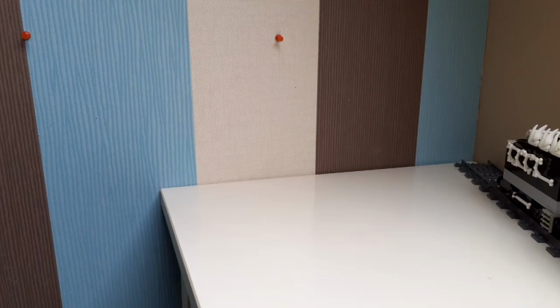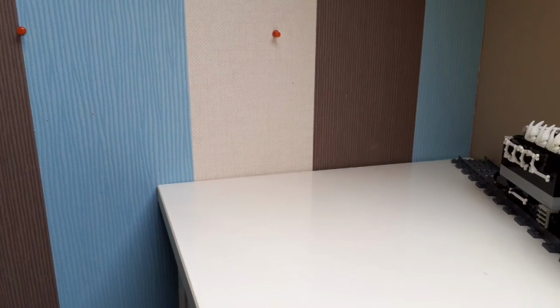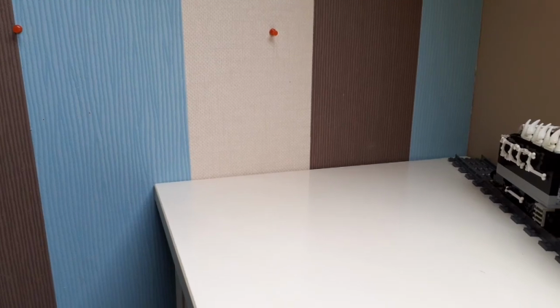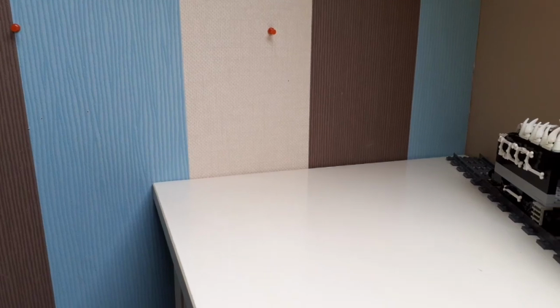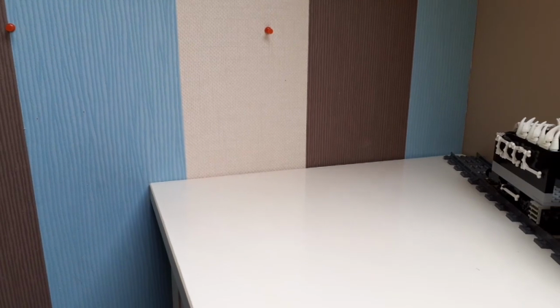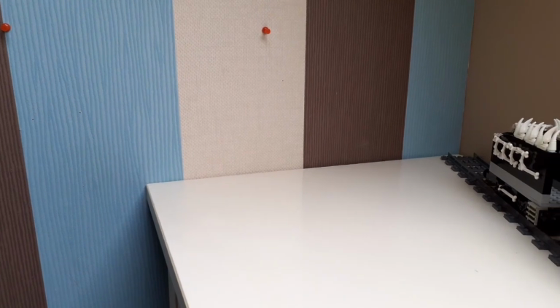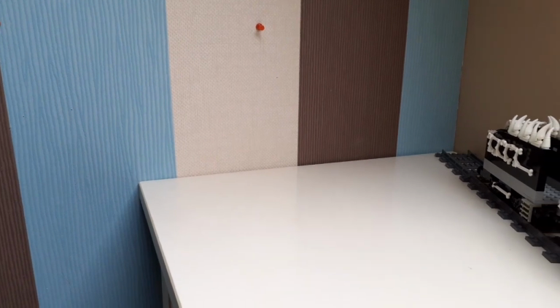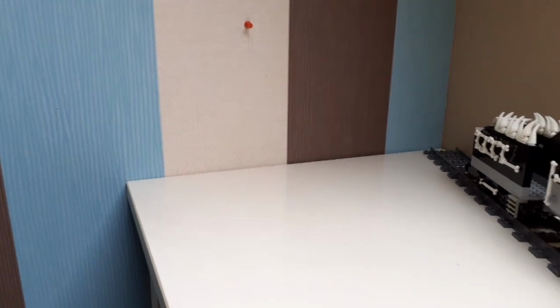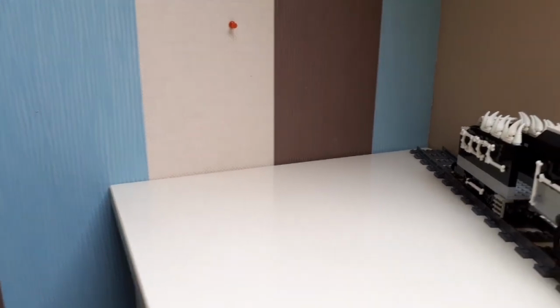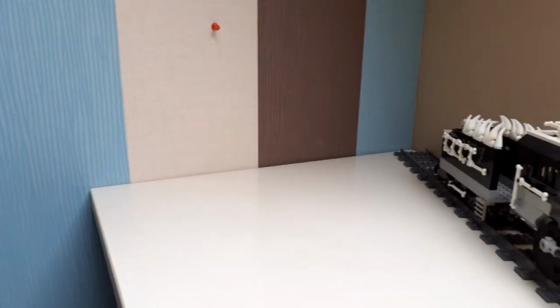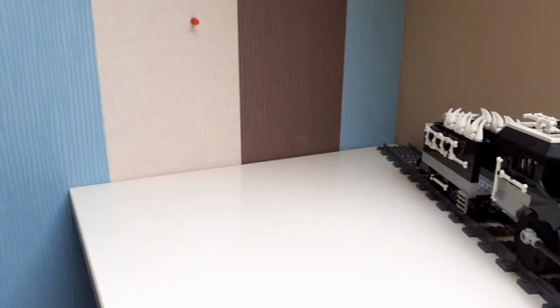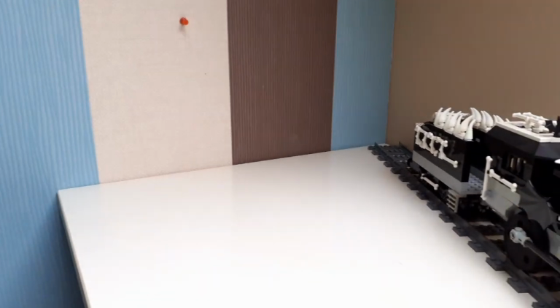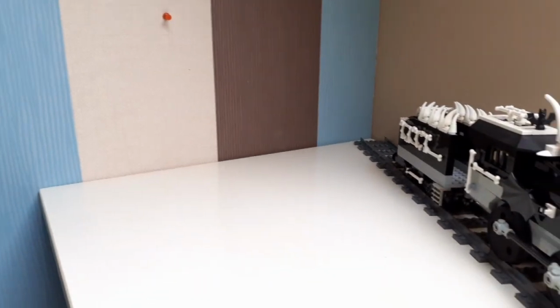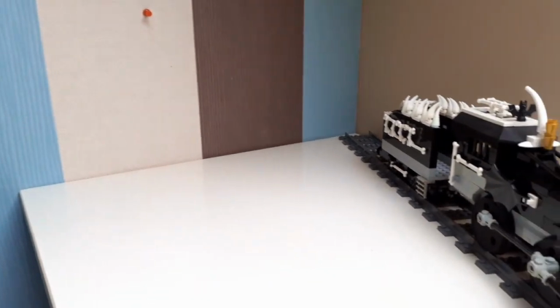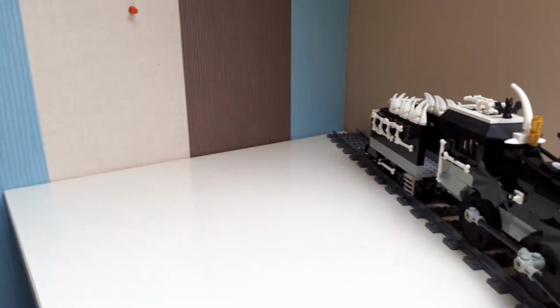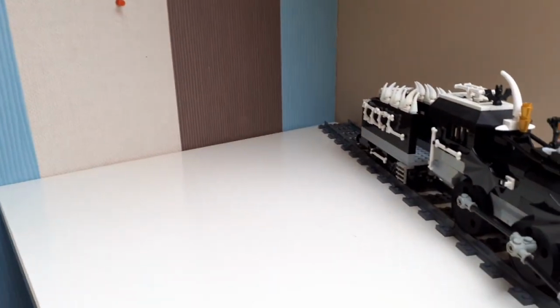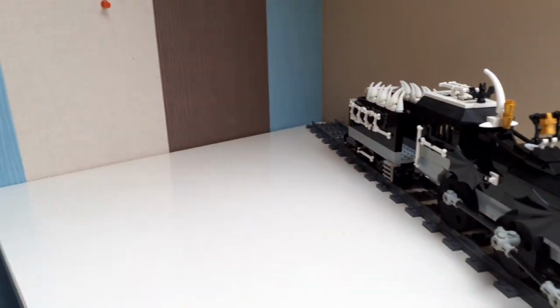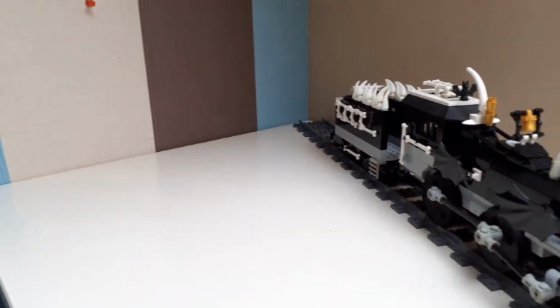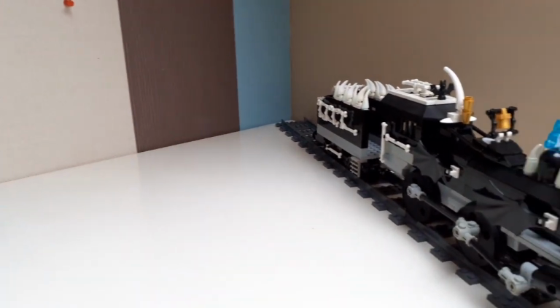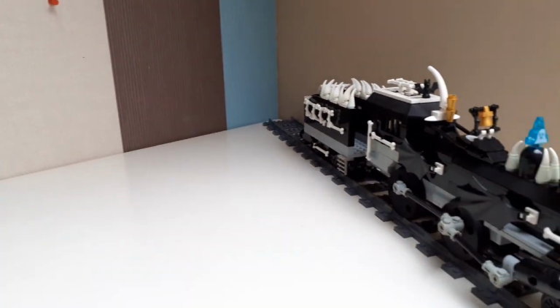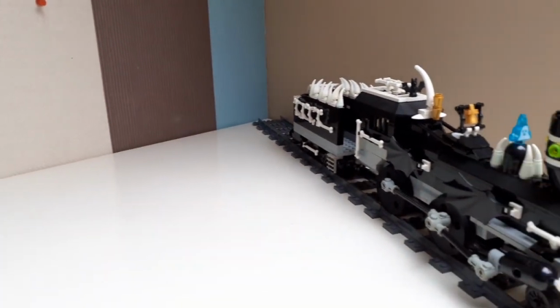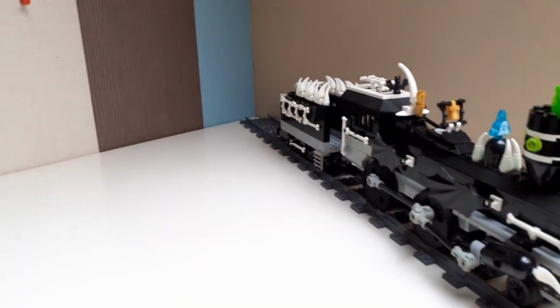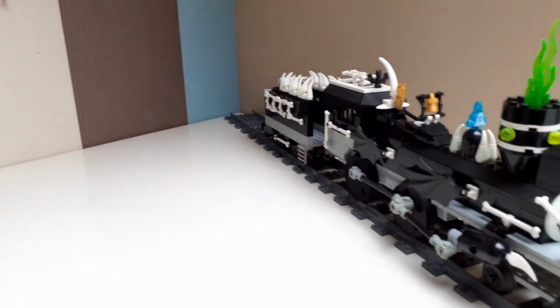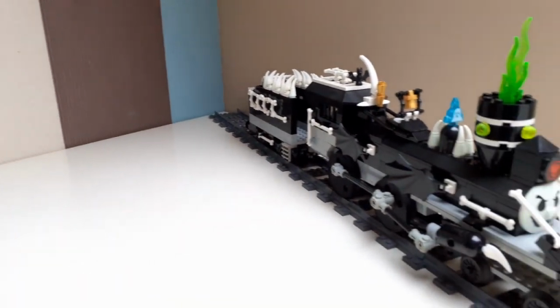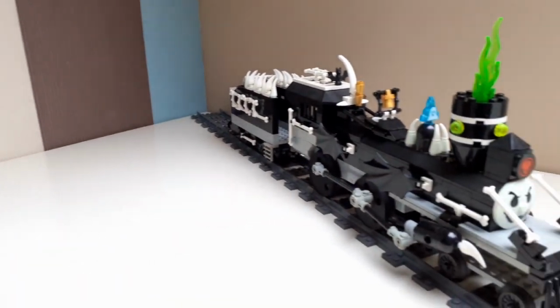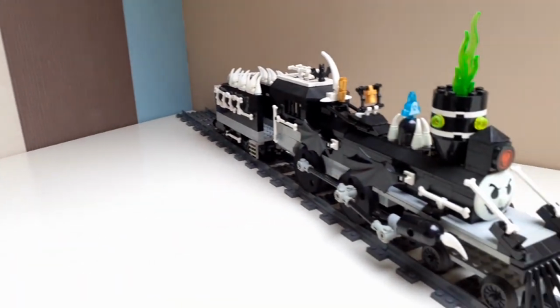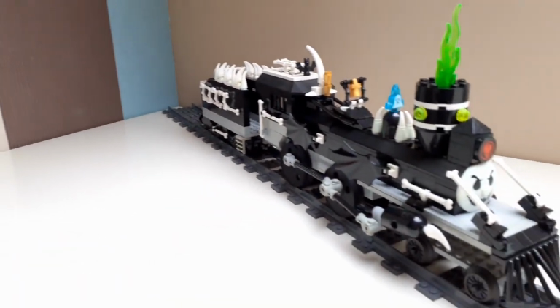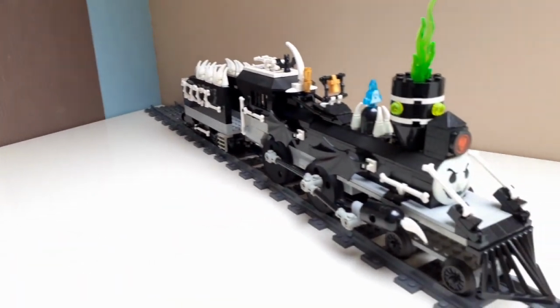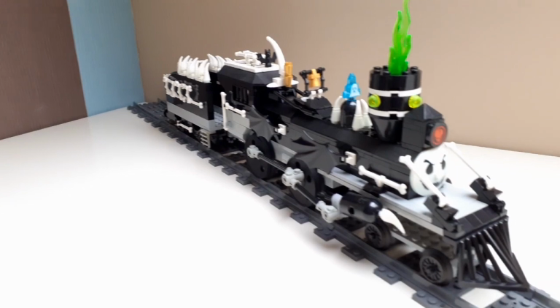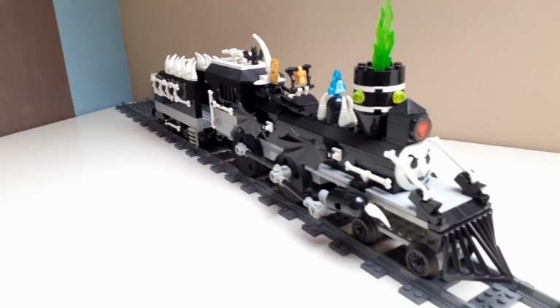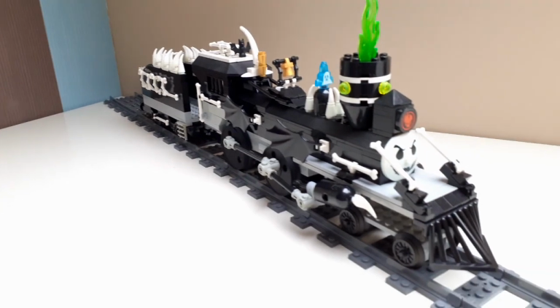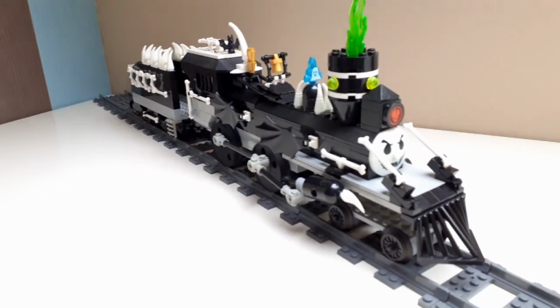Hello and welcome to another LEGO trademark showcase video. This is for a custom ghost train.